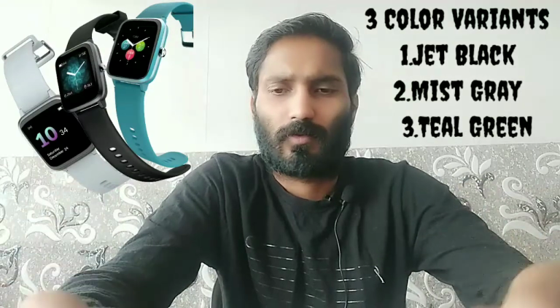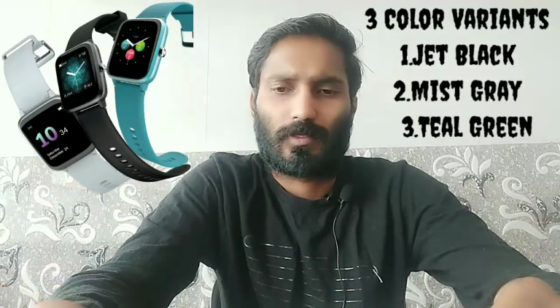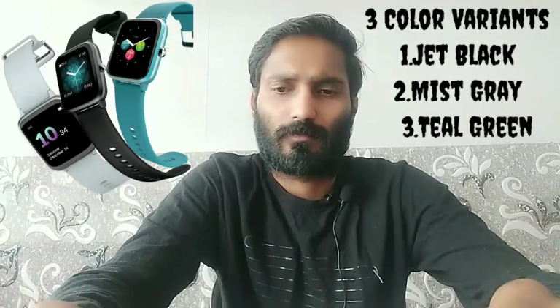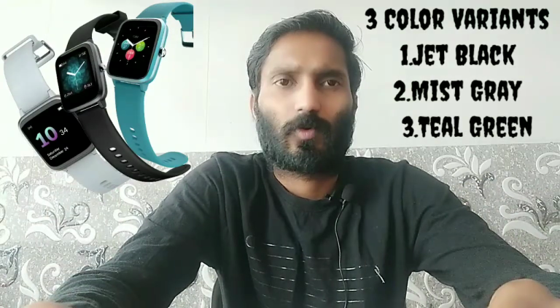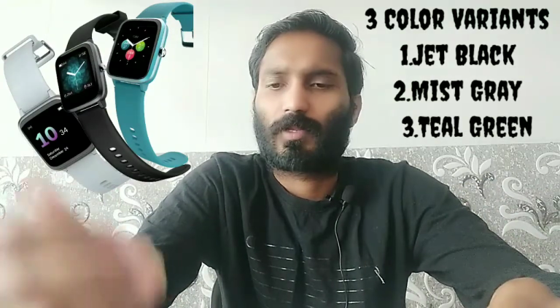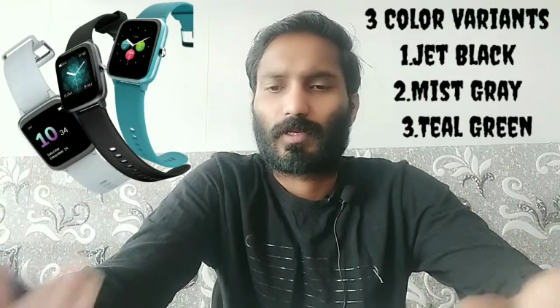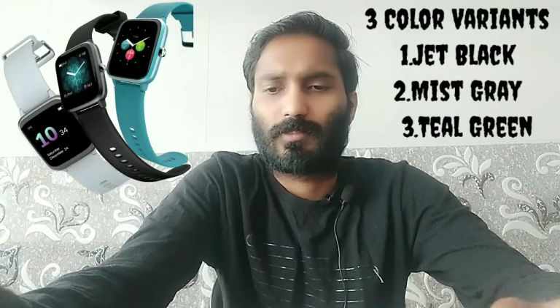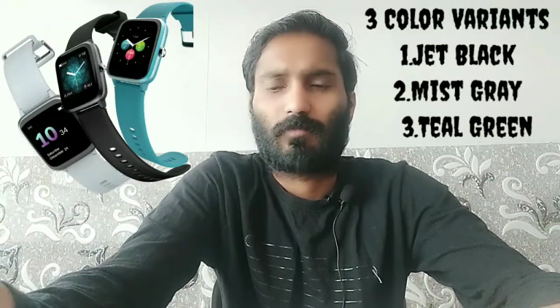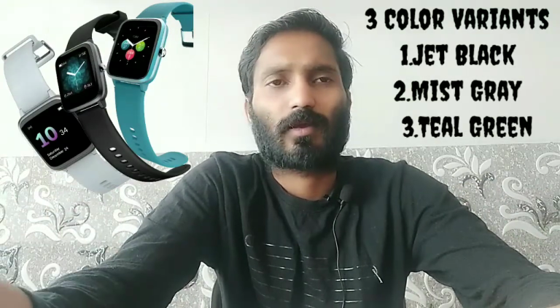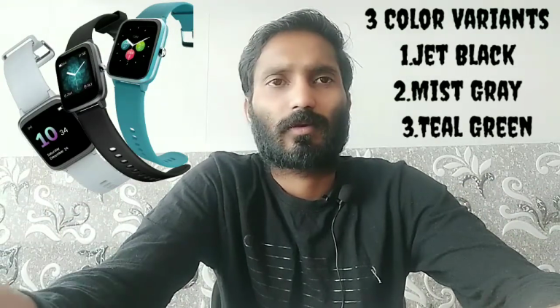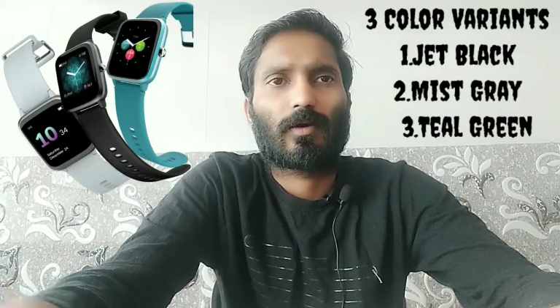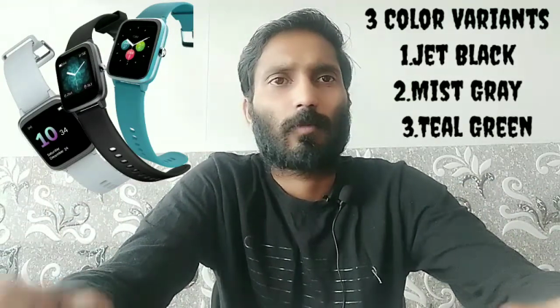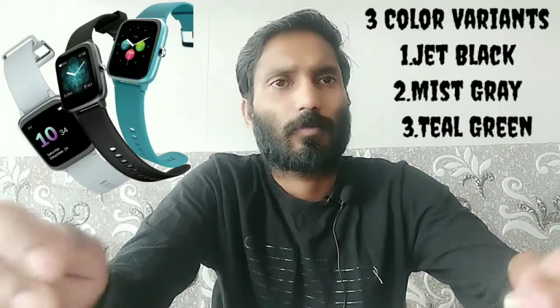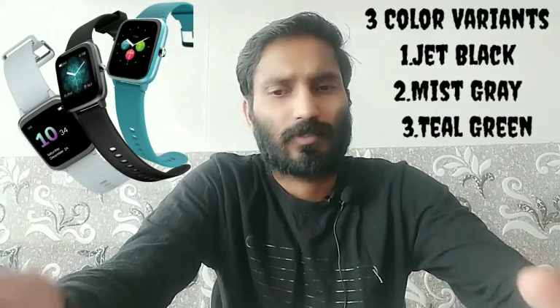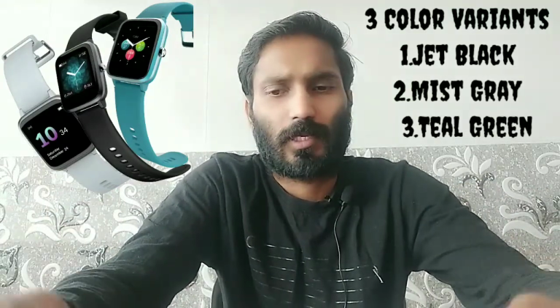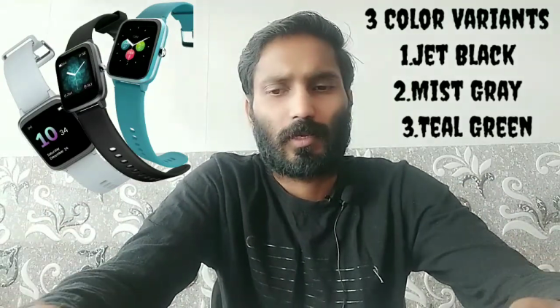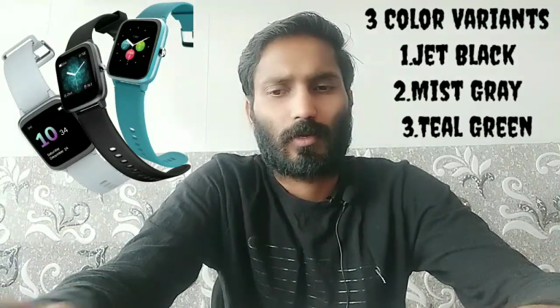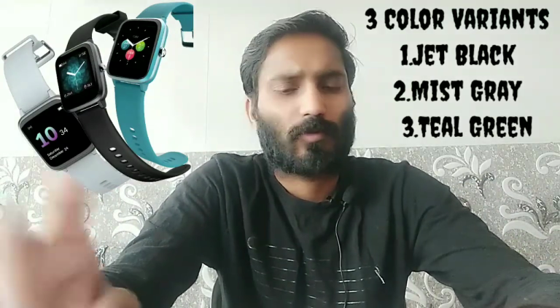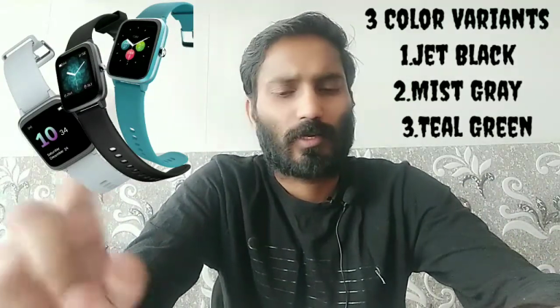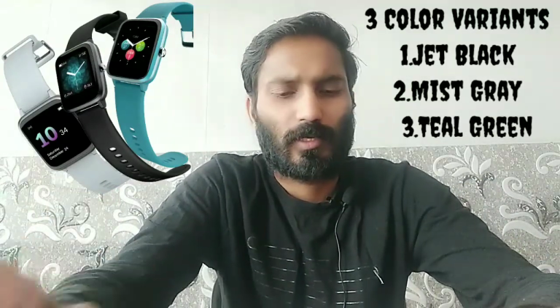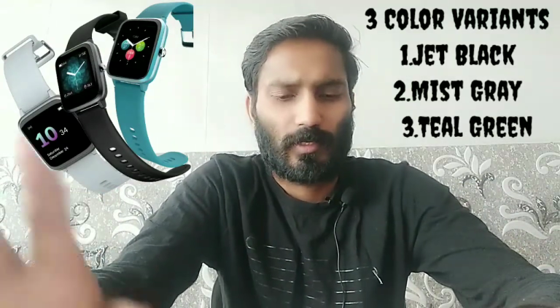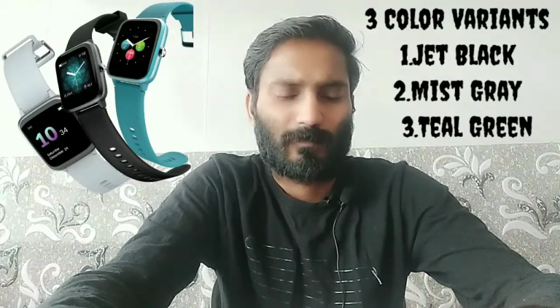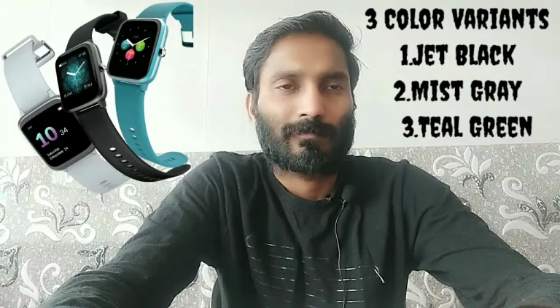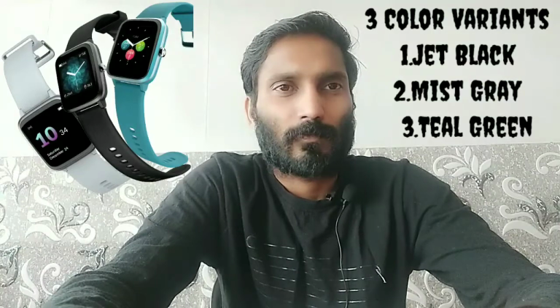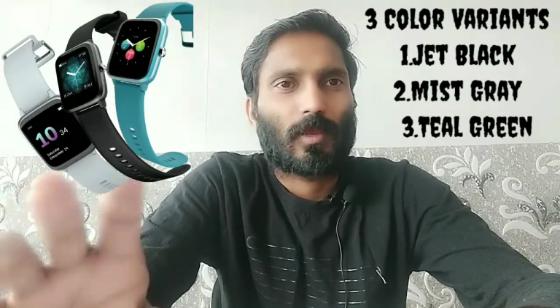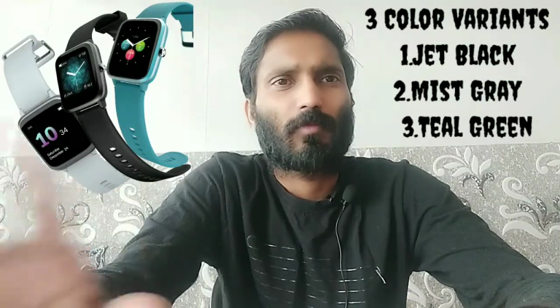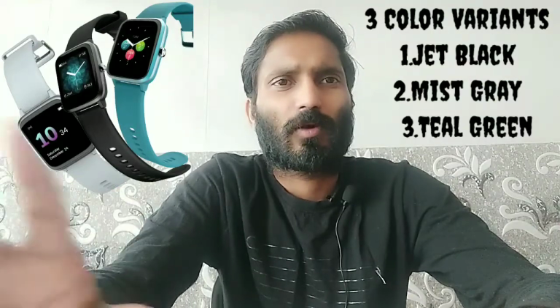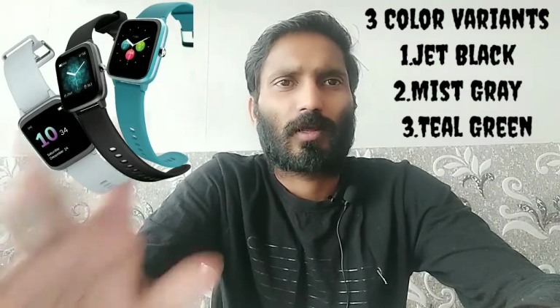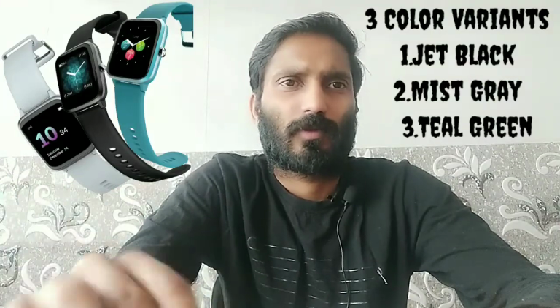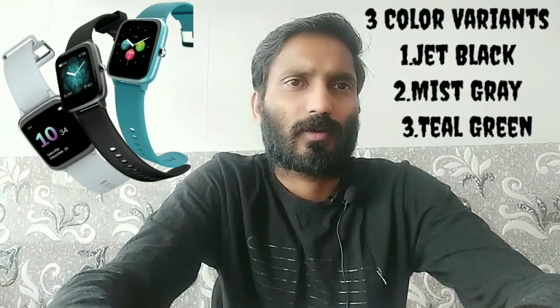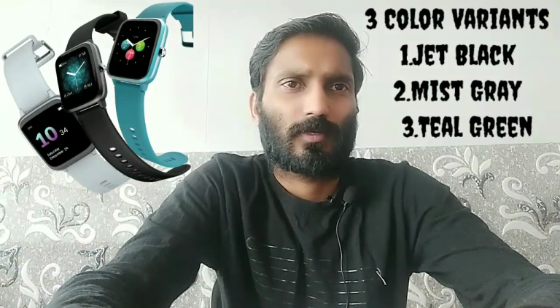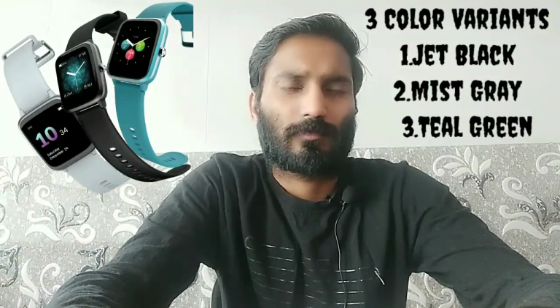The Nice Color Fit Pro 2 comes in three colors: Jet Black, Mr. Gray, and Teal Green.